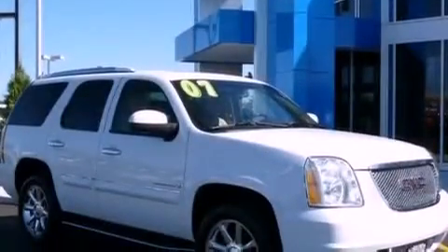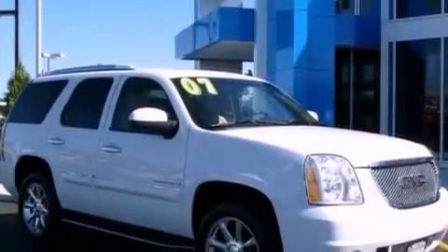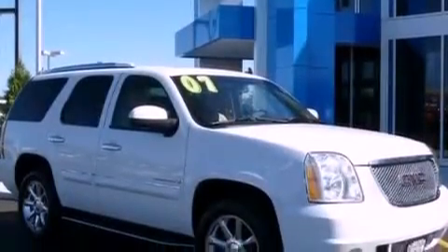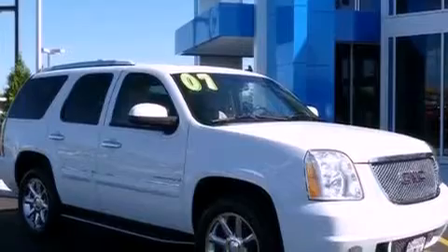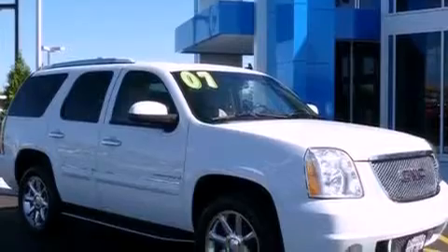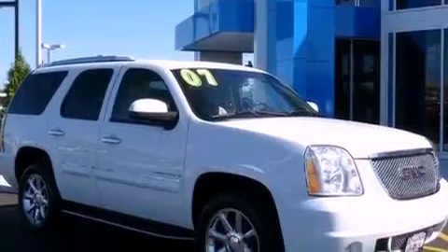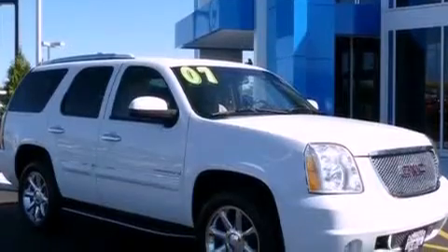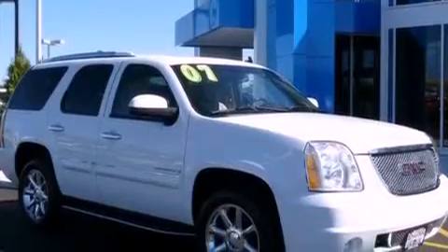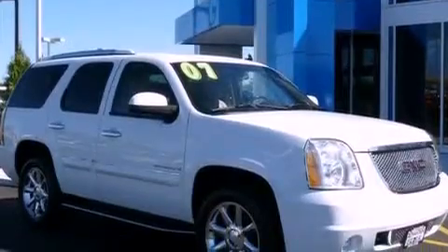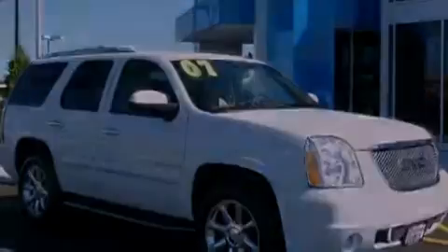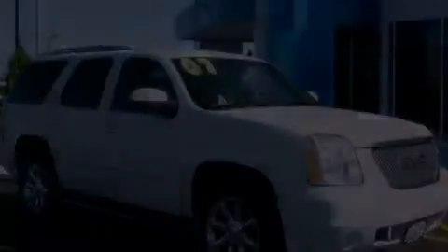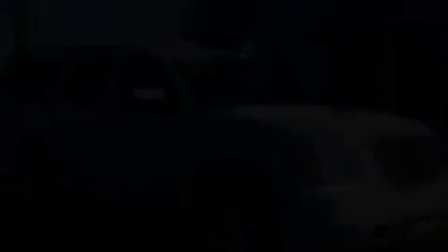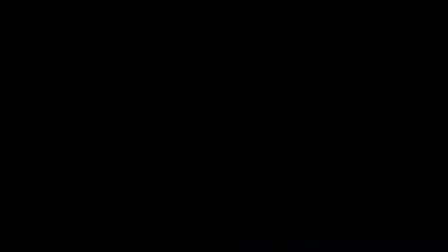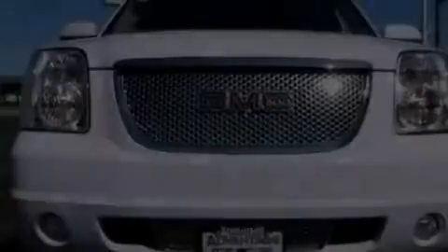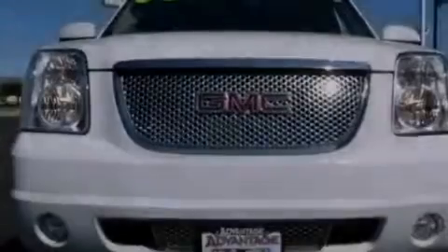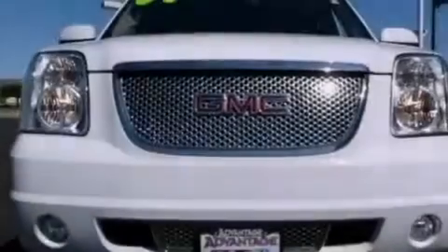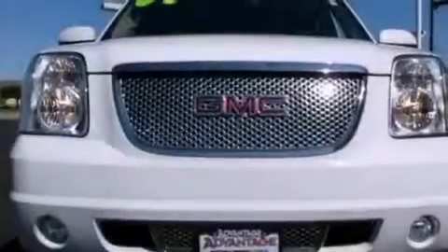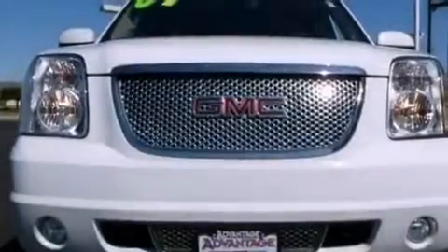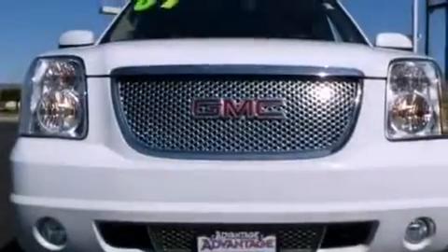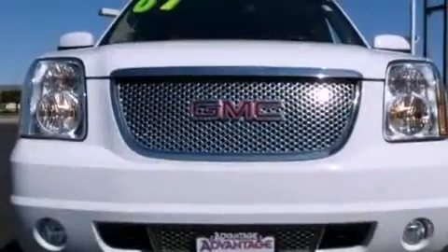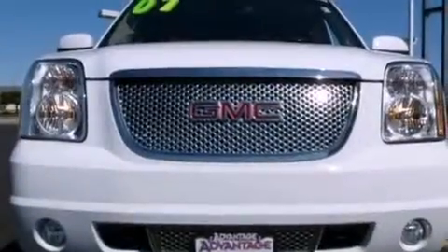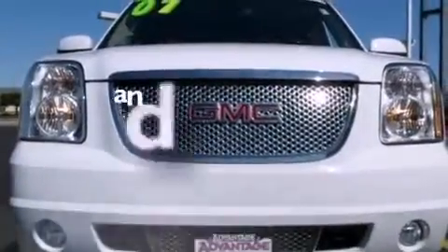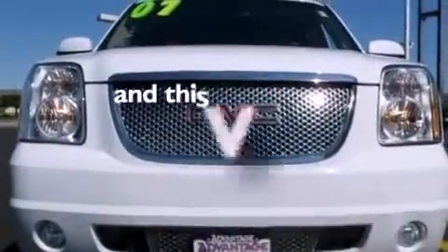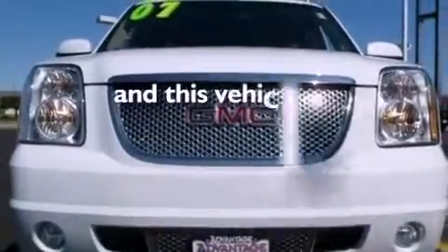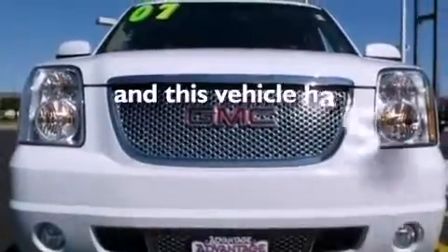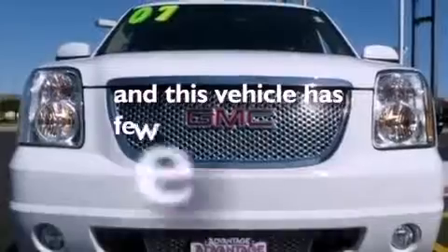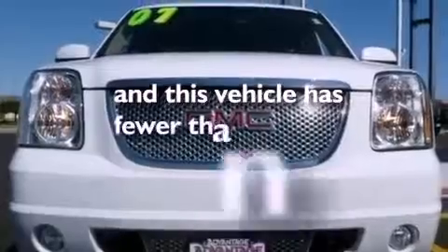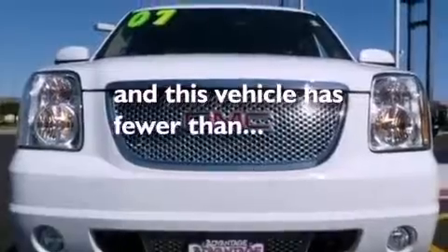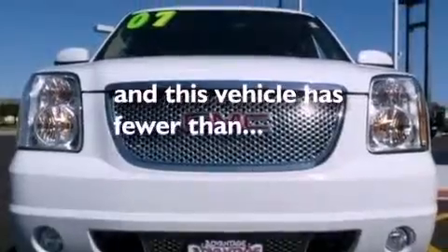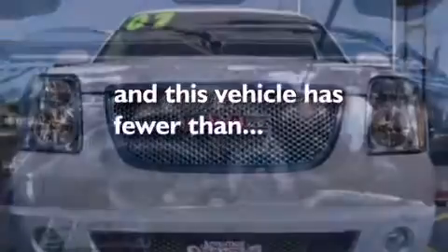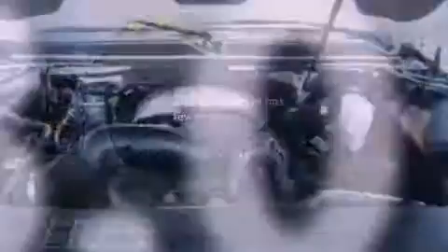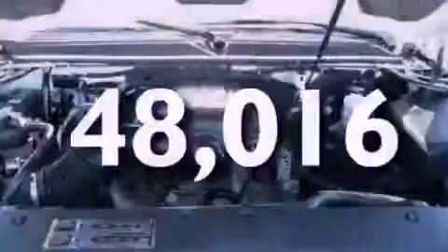Big 18-inch wheels, a low-tire pressure indicator, third-row seats — and this vehicle has fewer than 49,000 miles on the odometer.